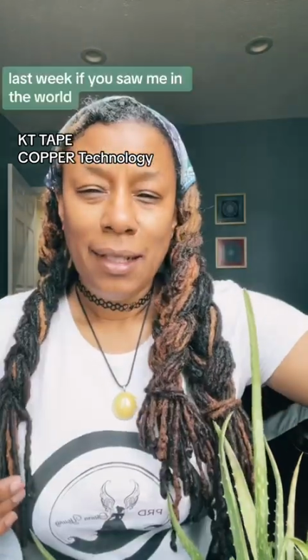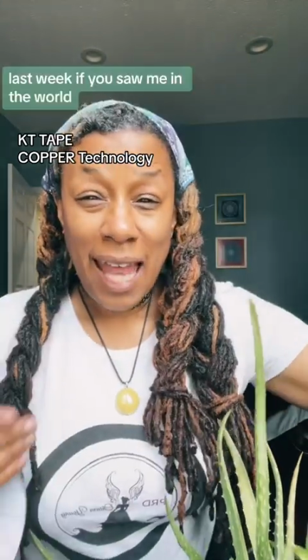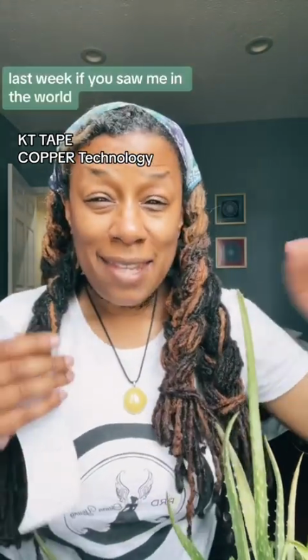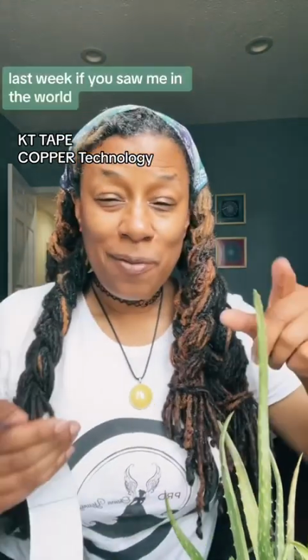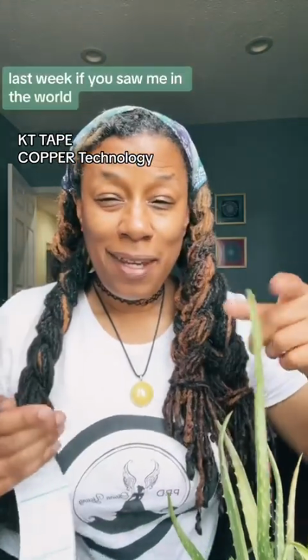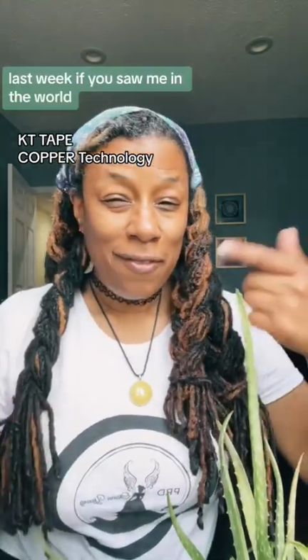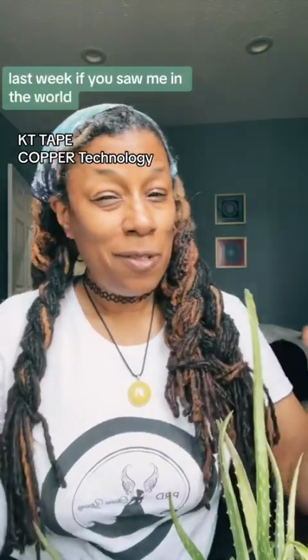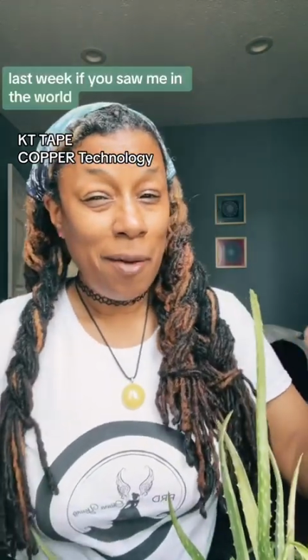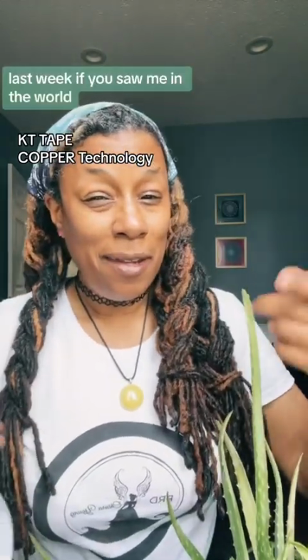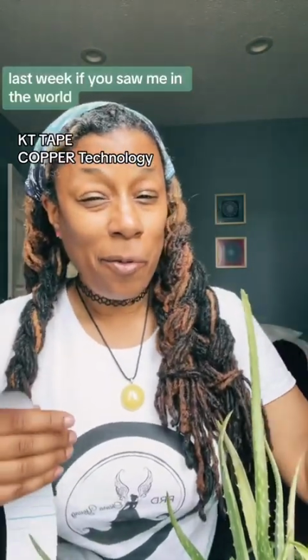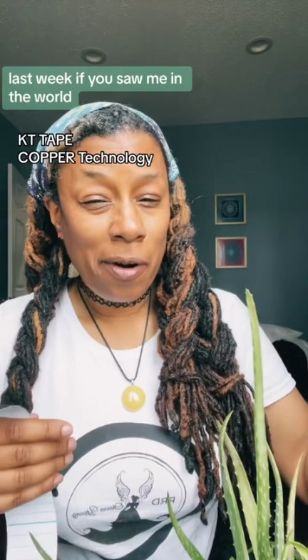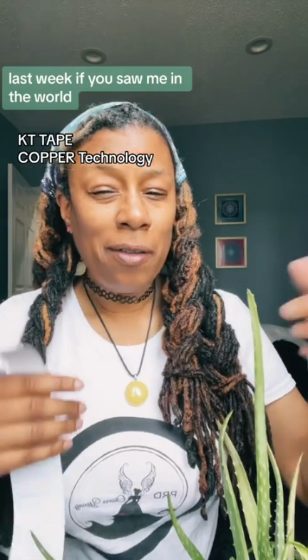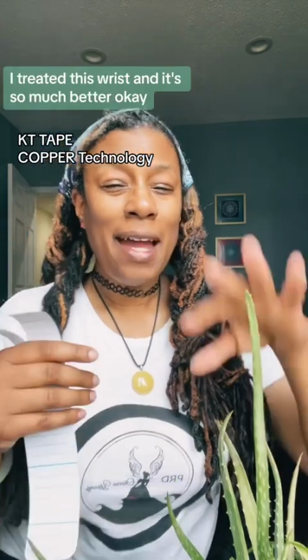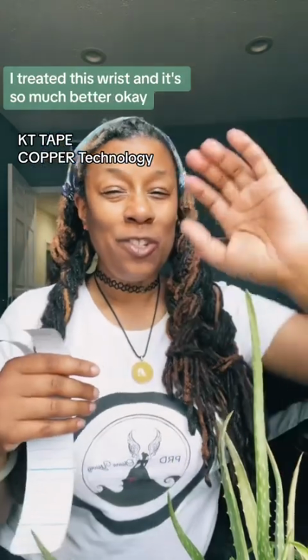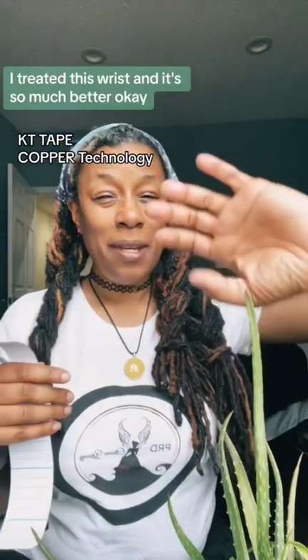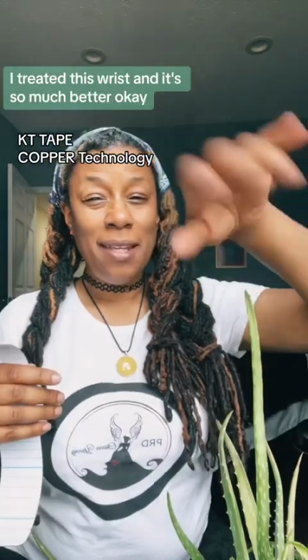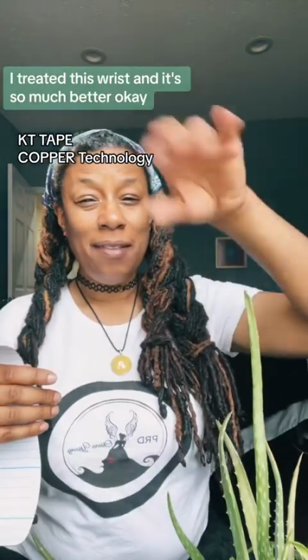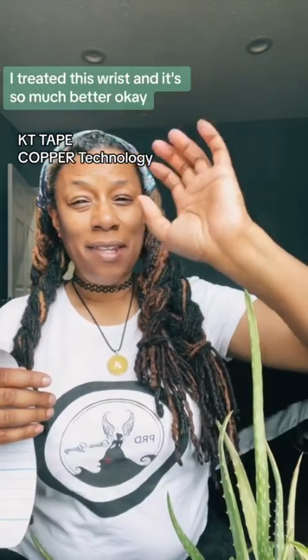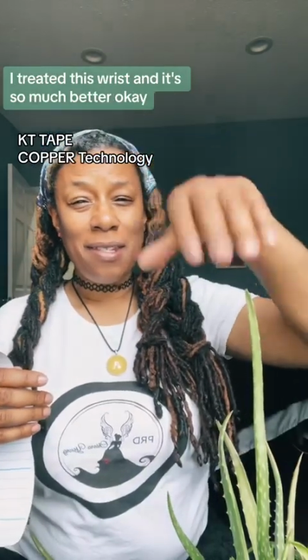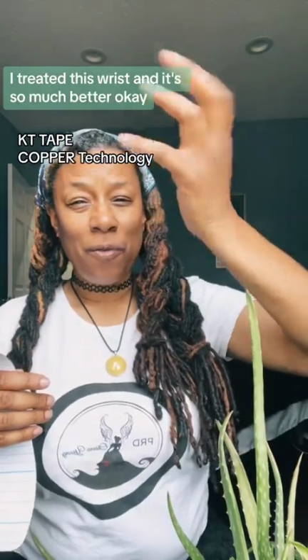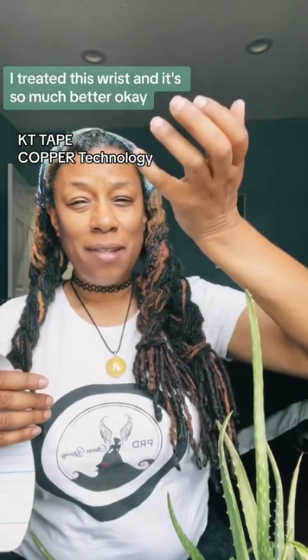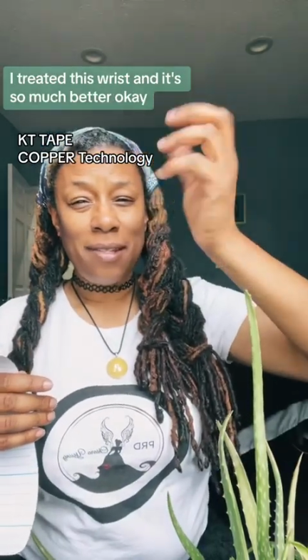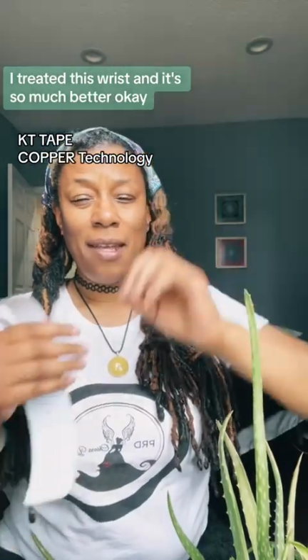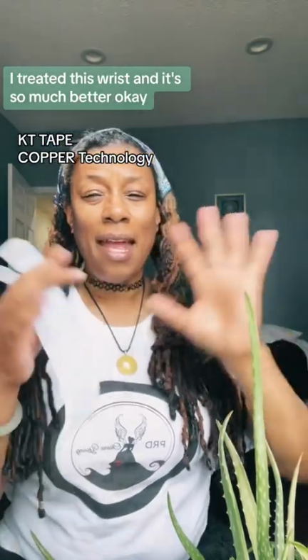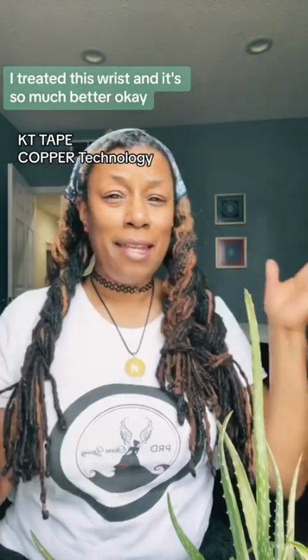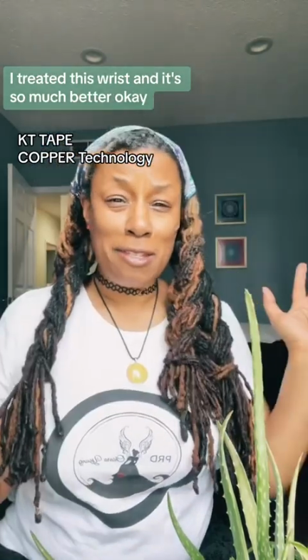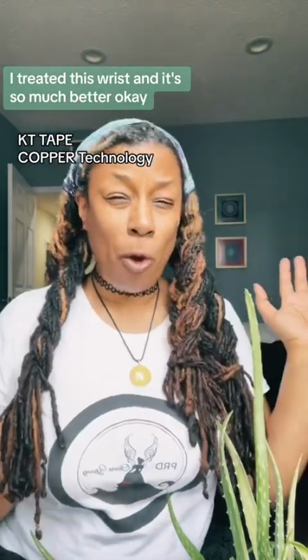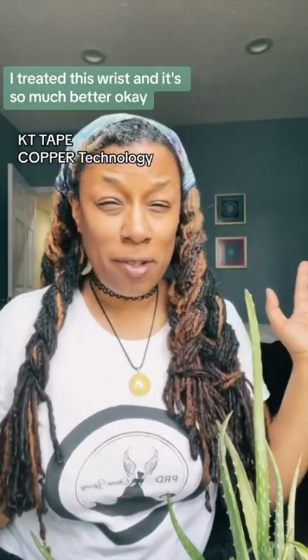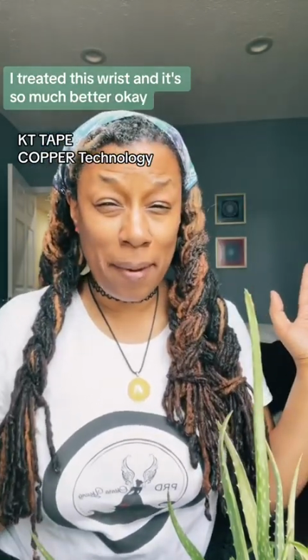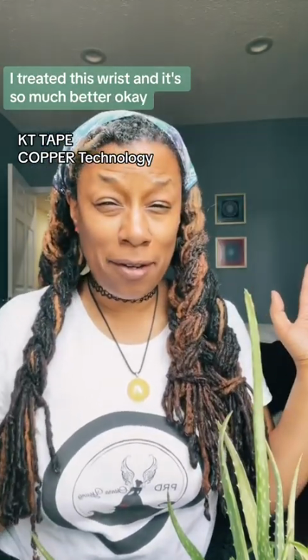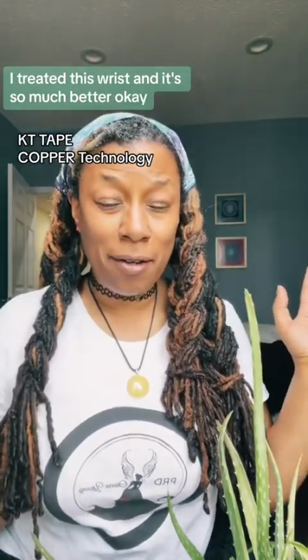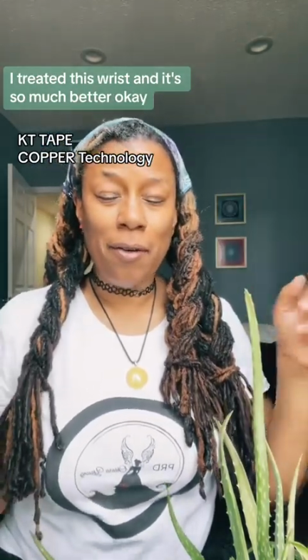Last week, if you saw me in the world, I treated this wrist, and it's so much better.